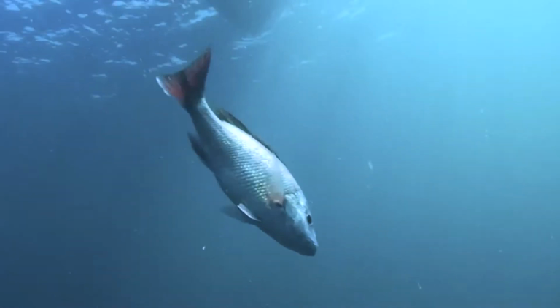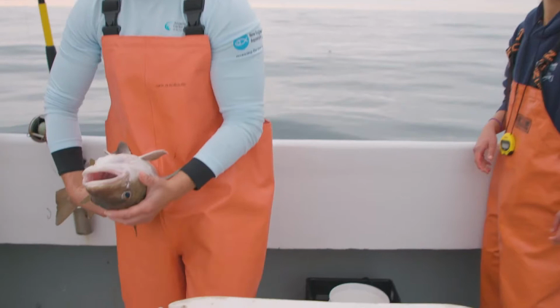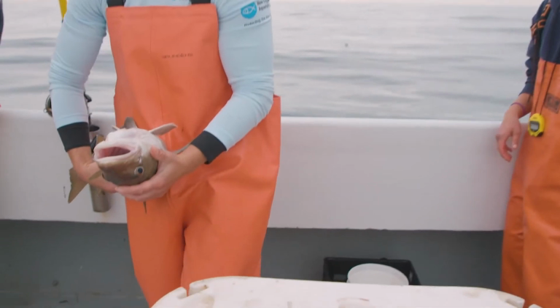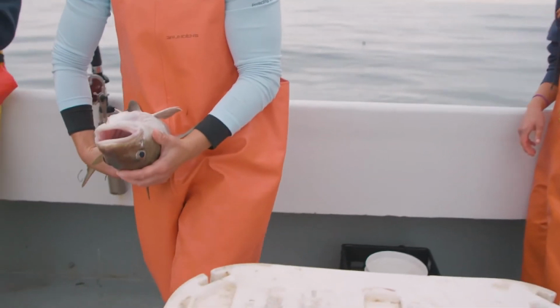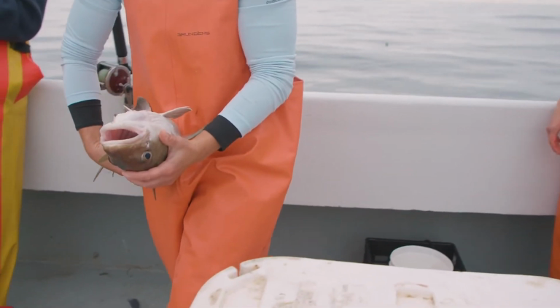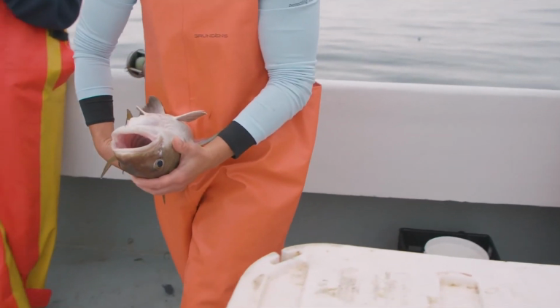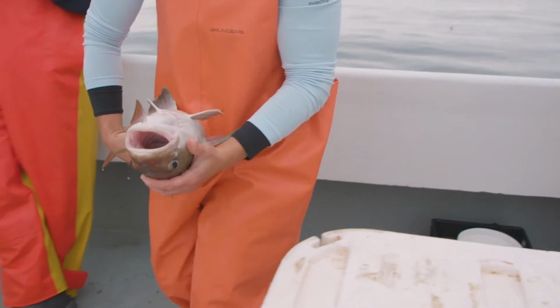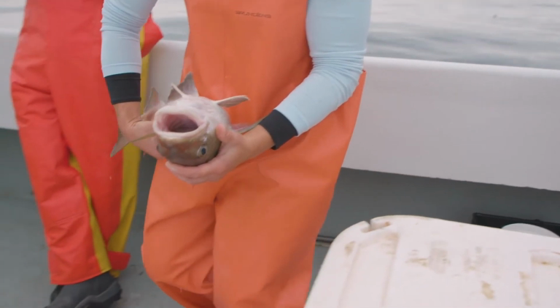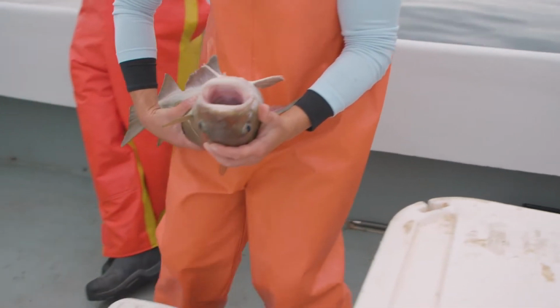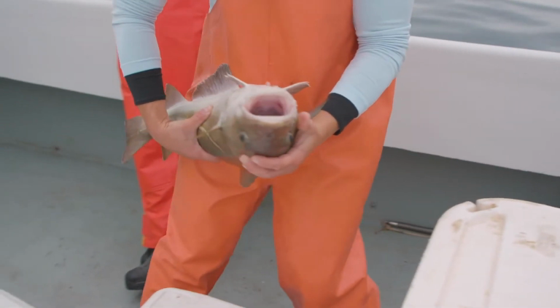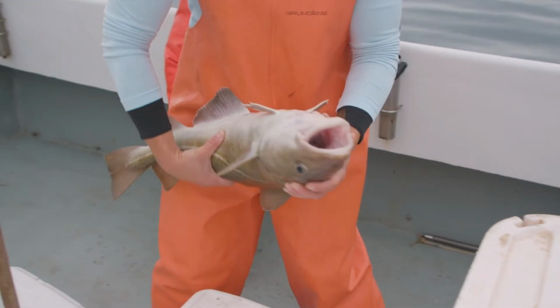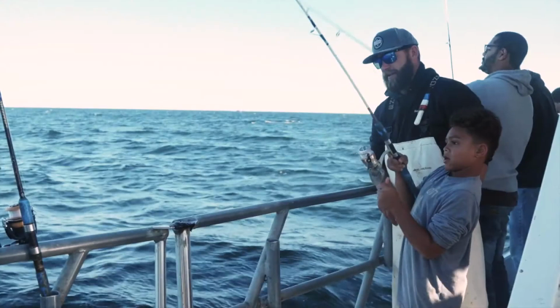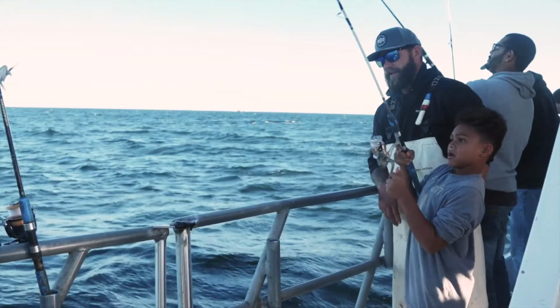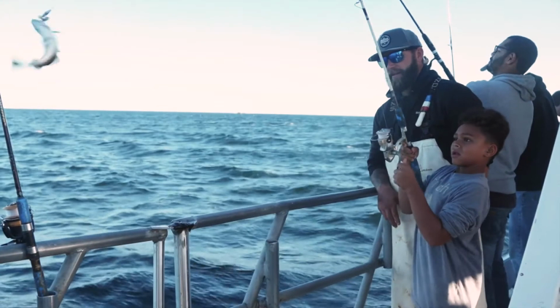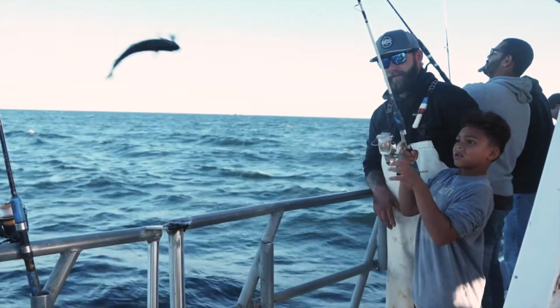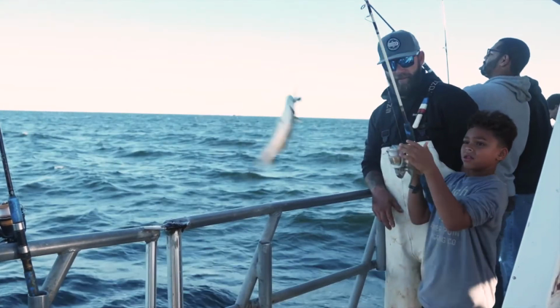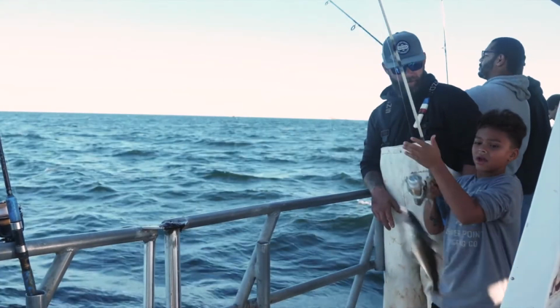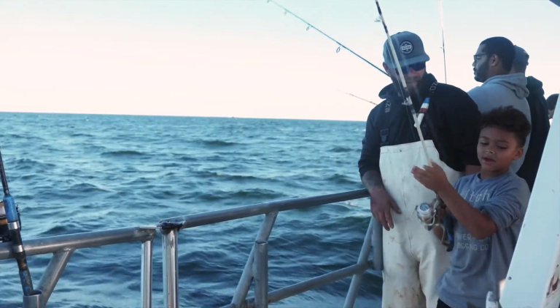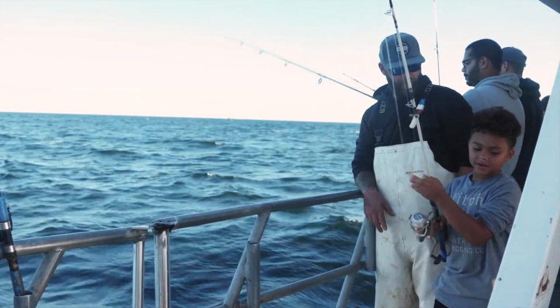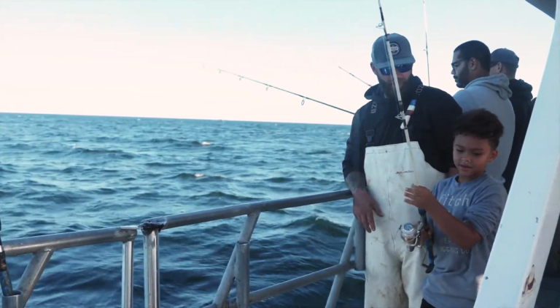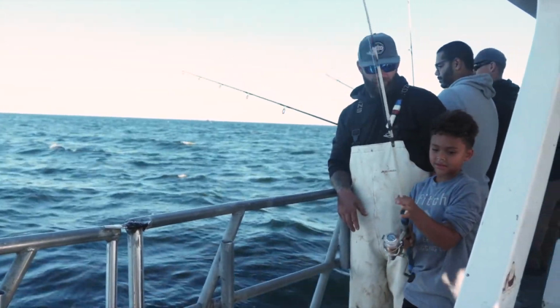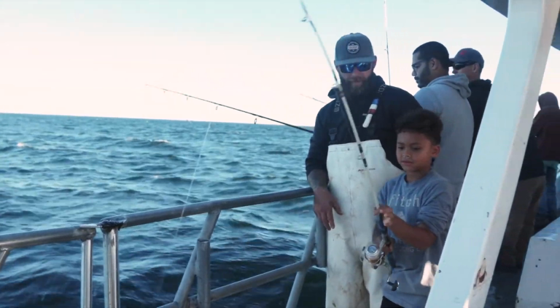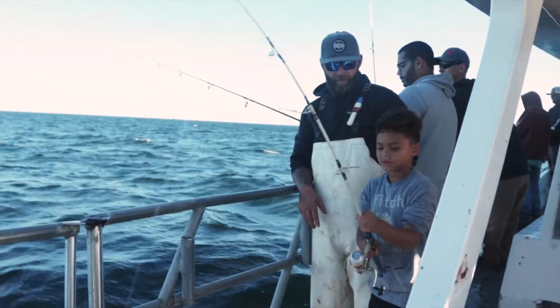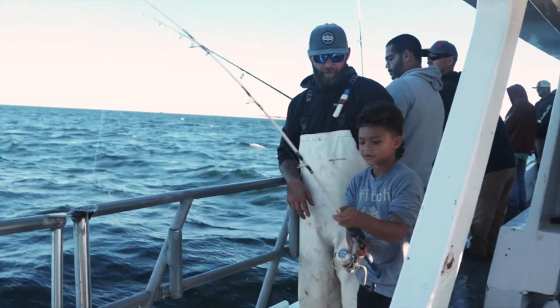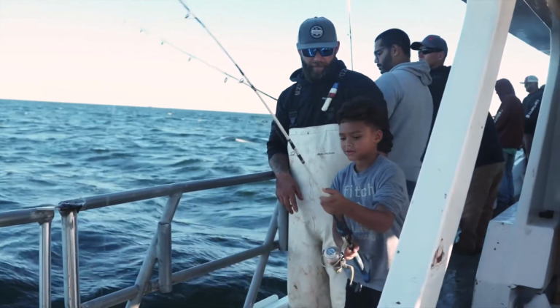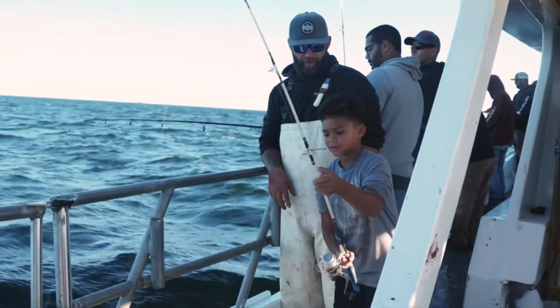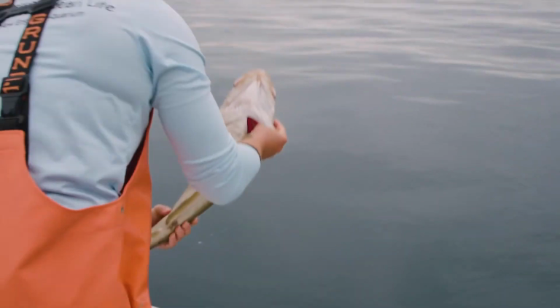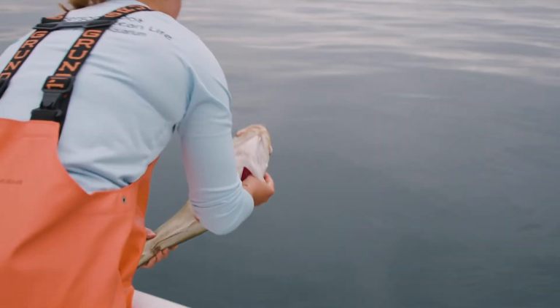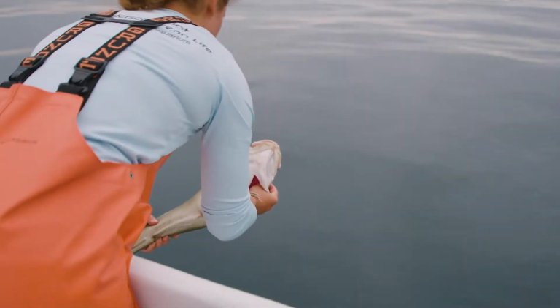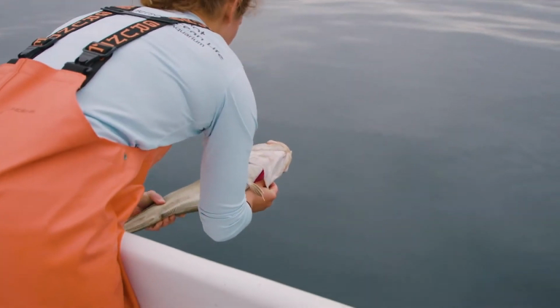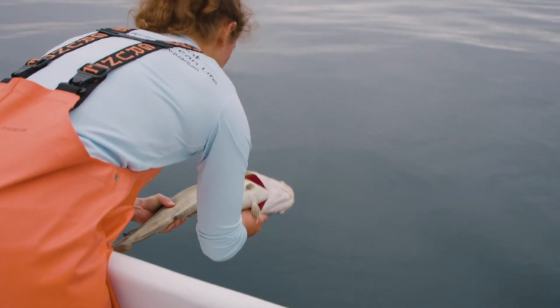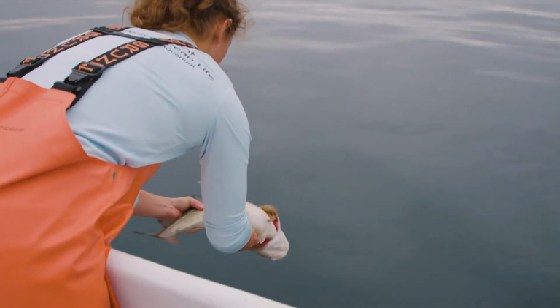From targeting methods to careful handling, recreational fishermen are key to ensuring cod and haddock are around for generations to come.